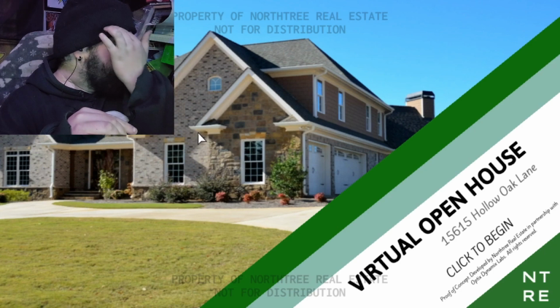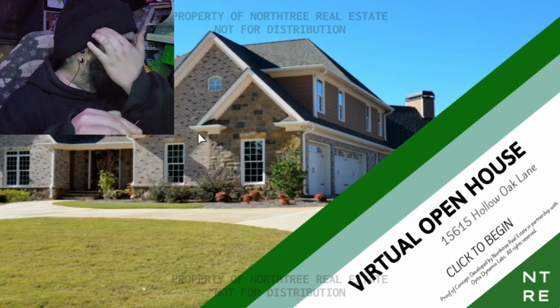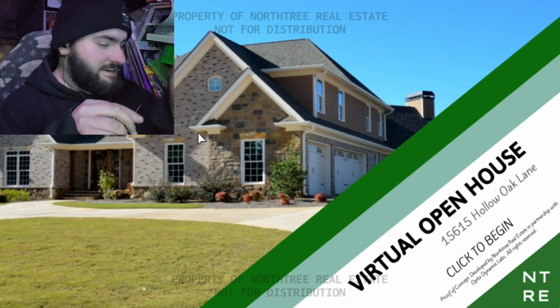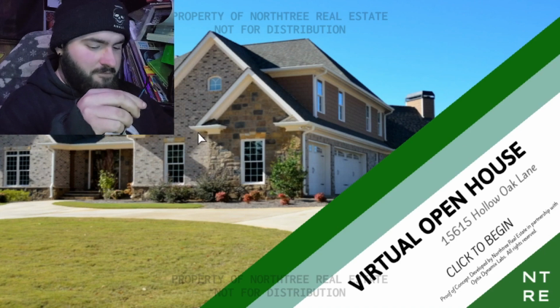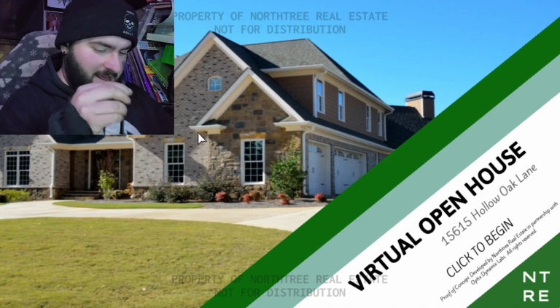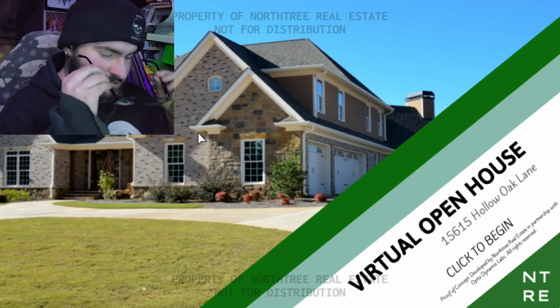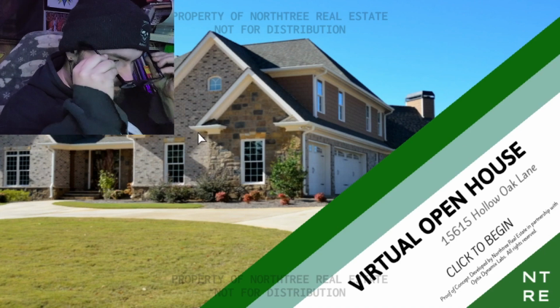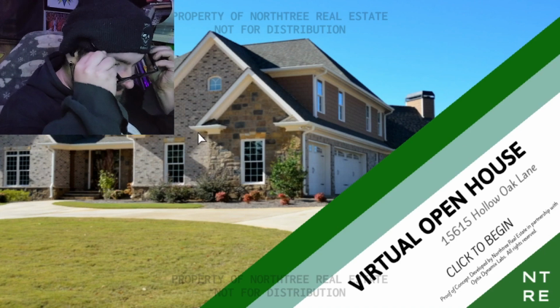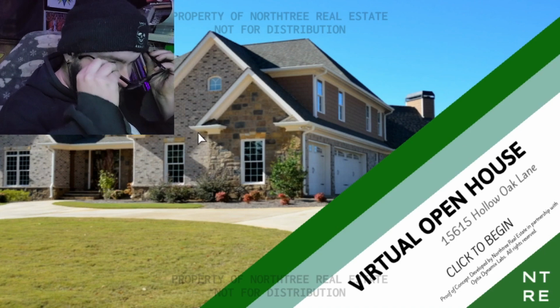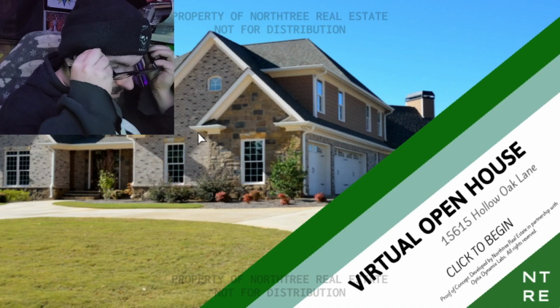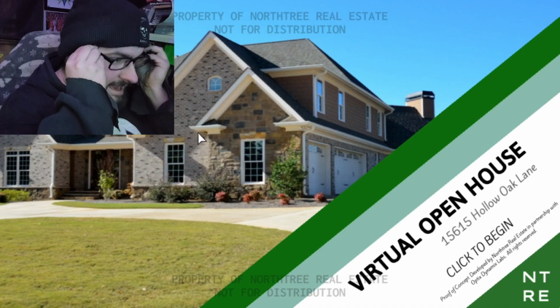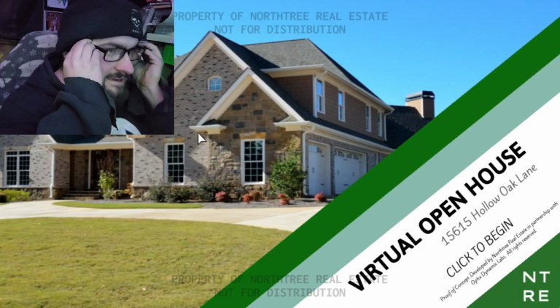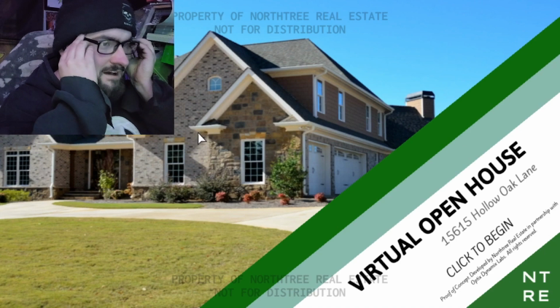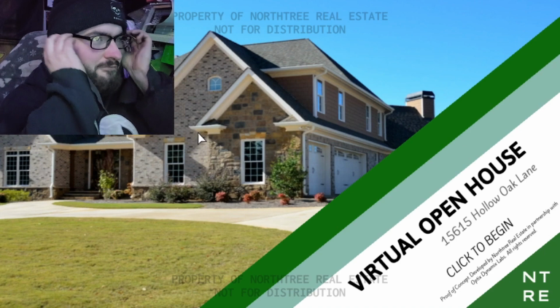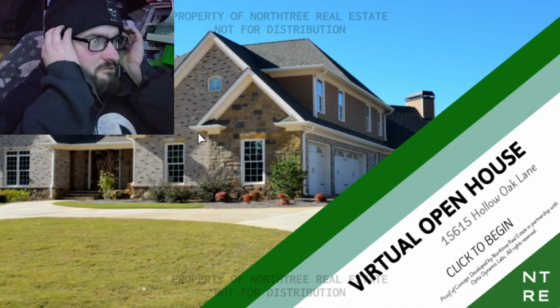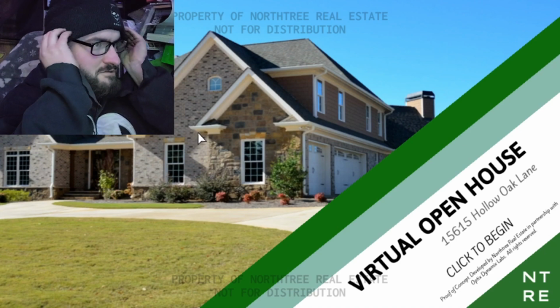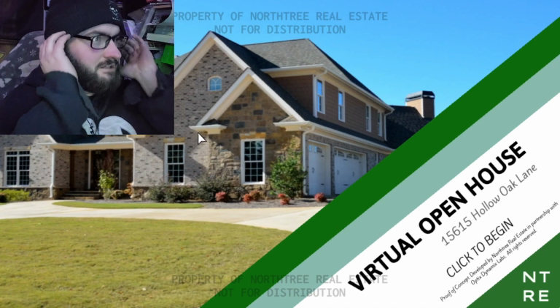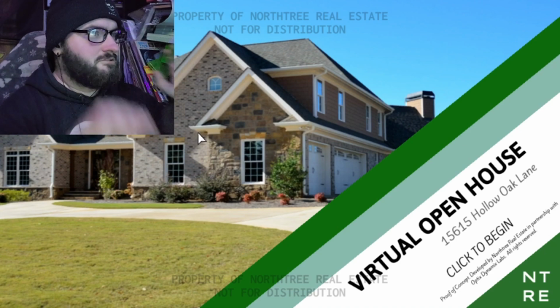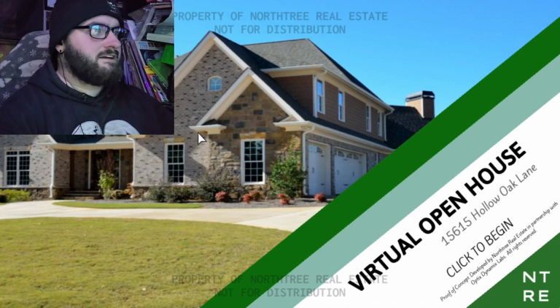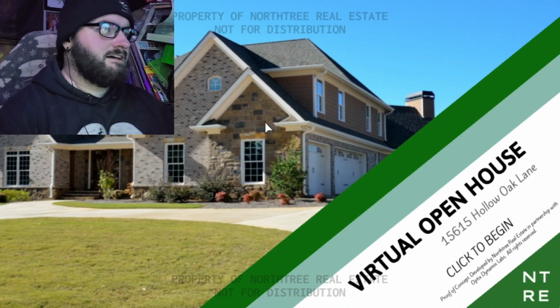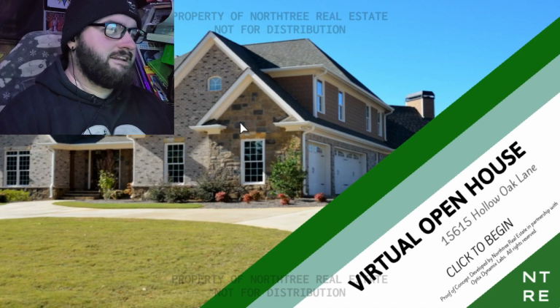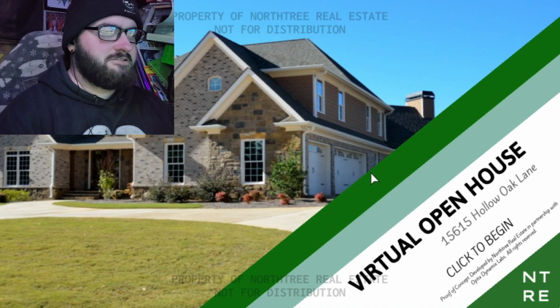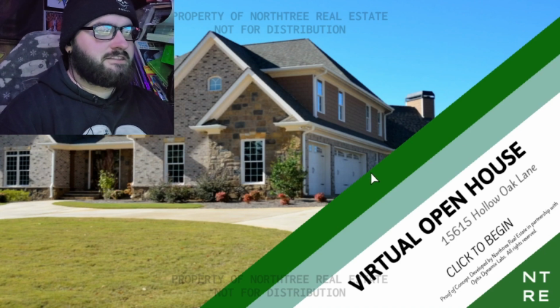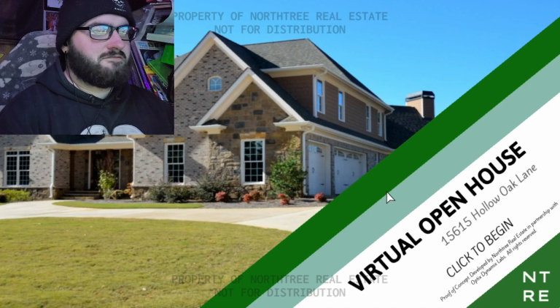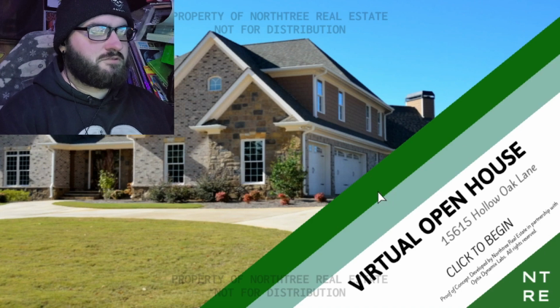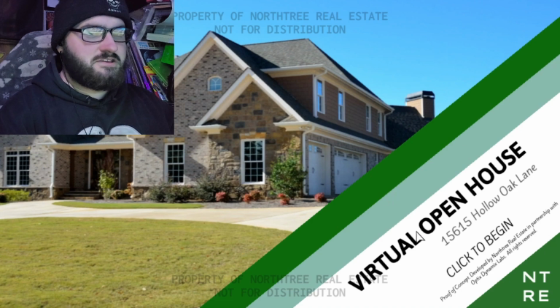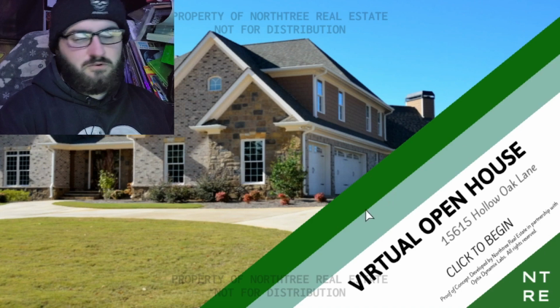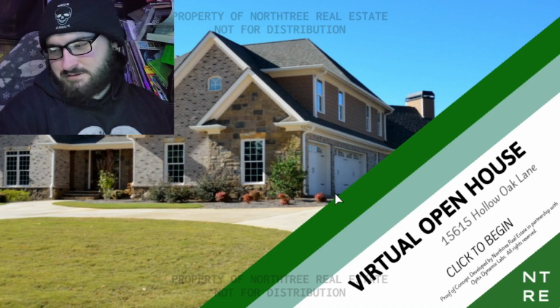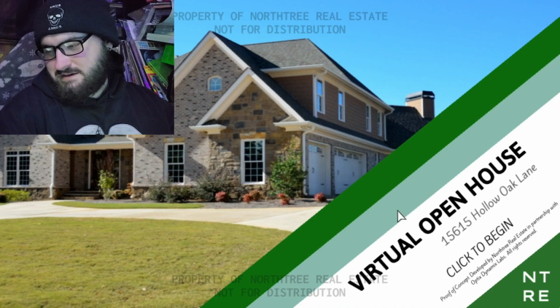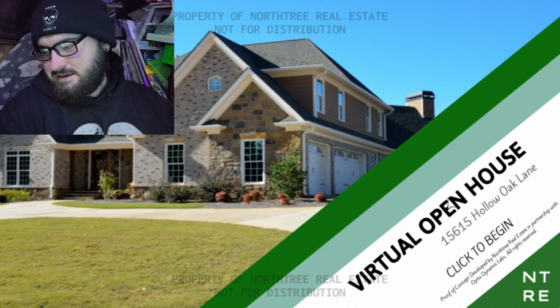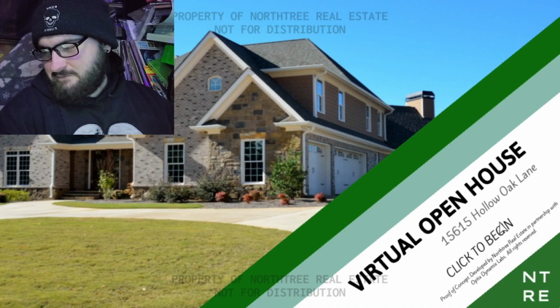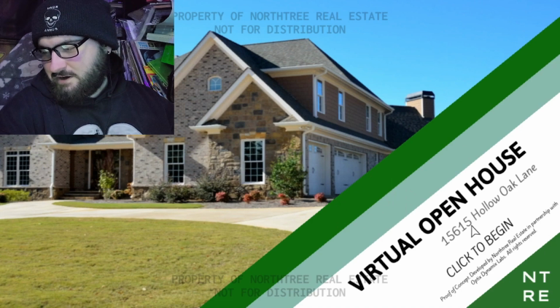I like open house stuff. I frequent Zillow a lot and I do like the 3D tours. They're fun.